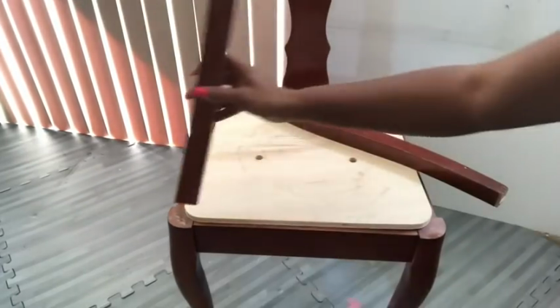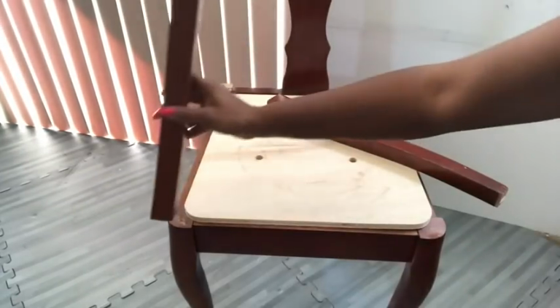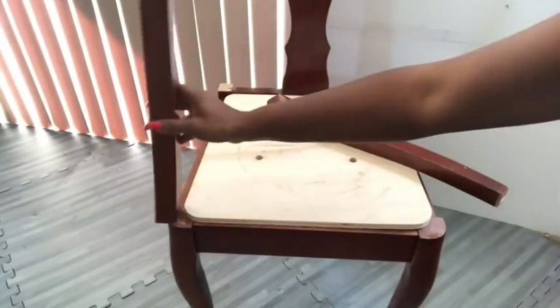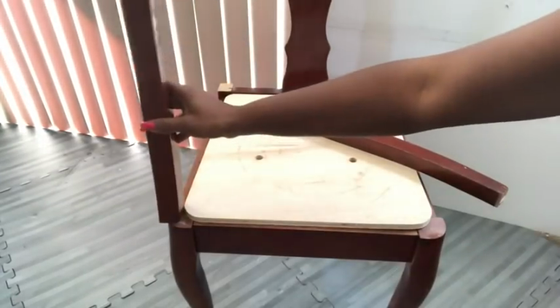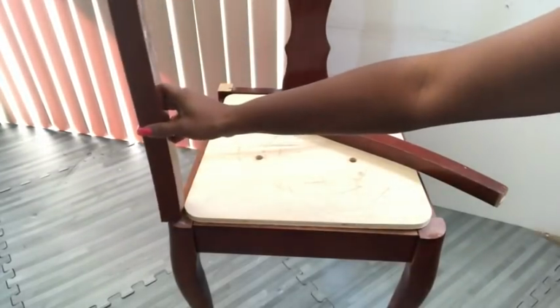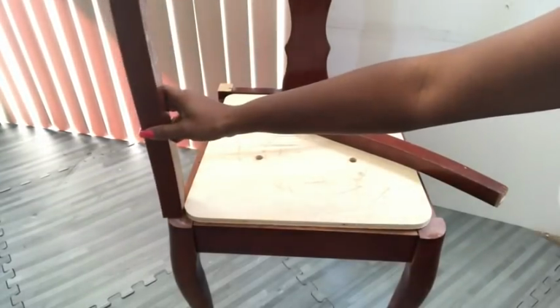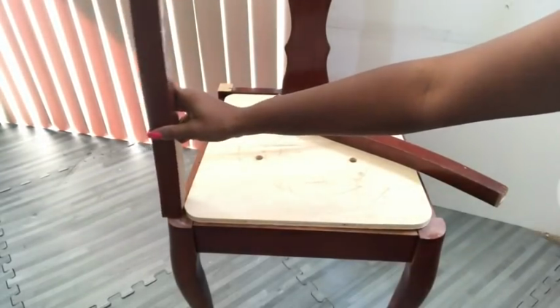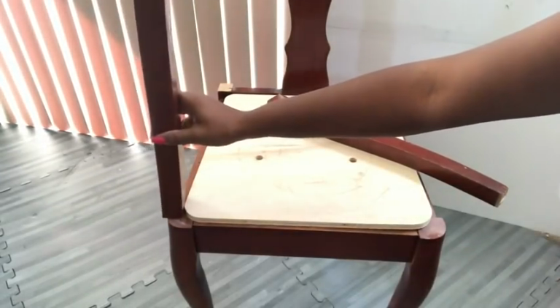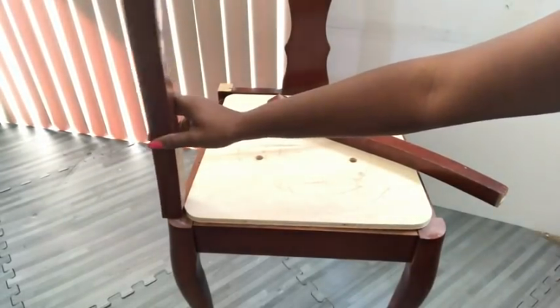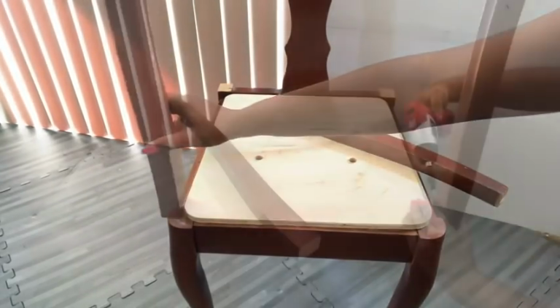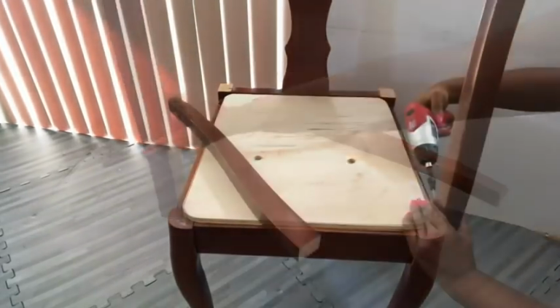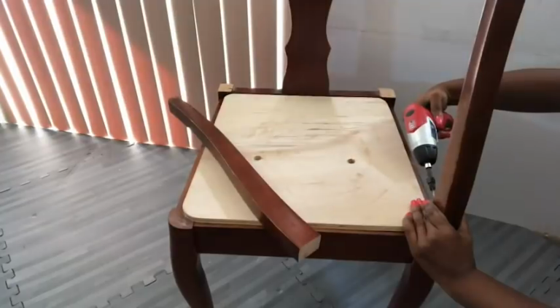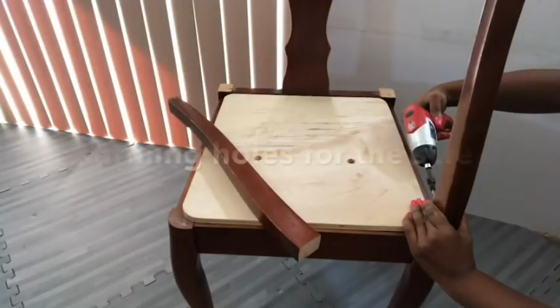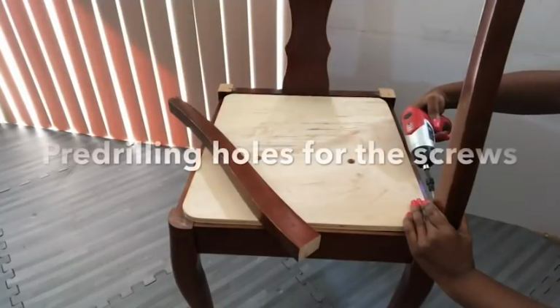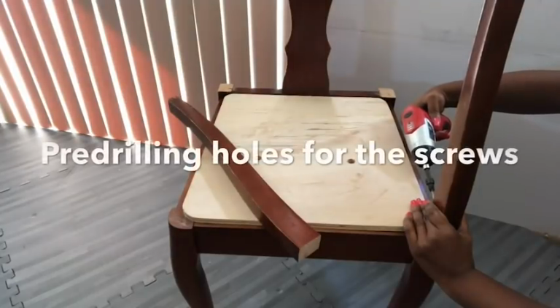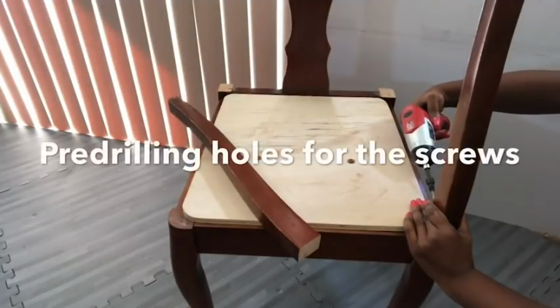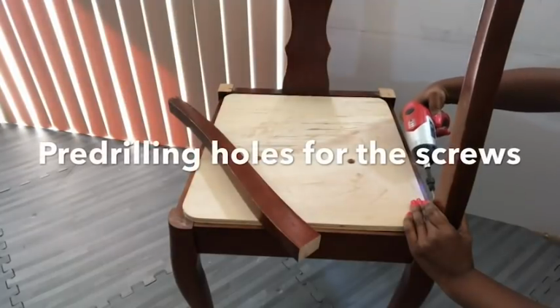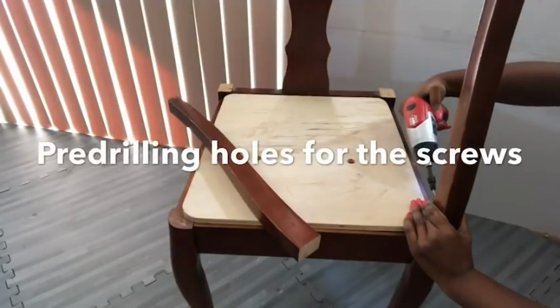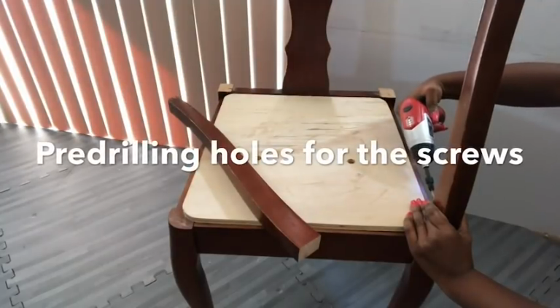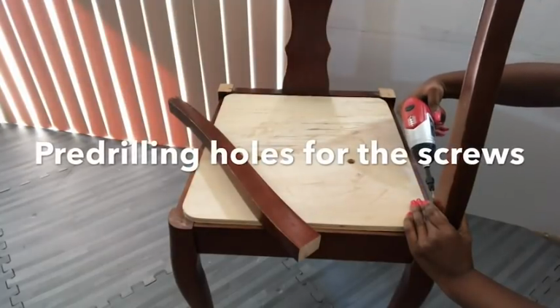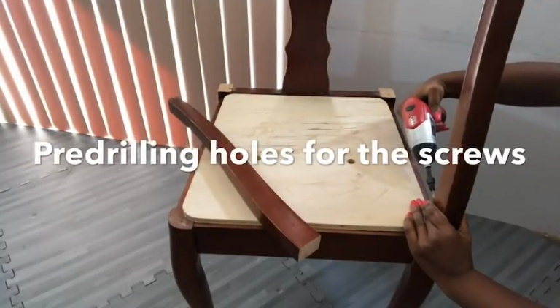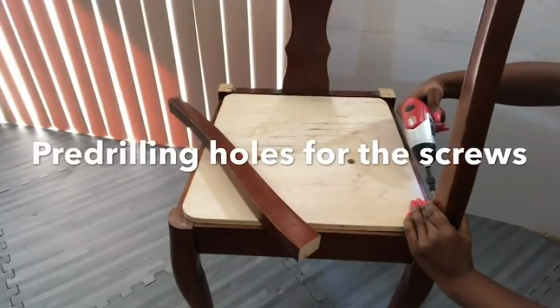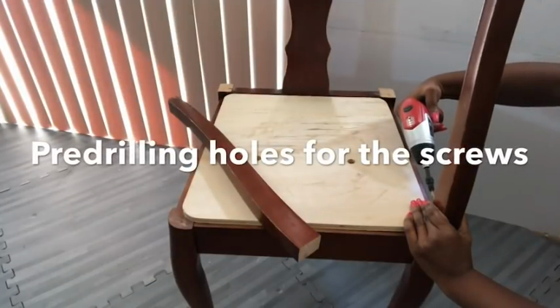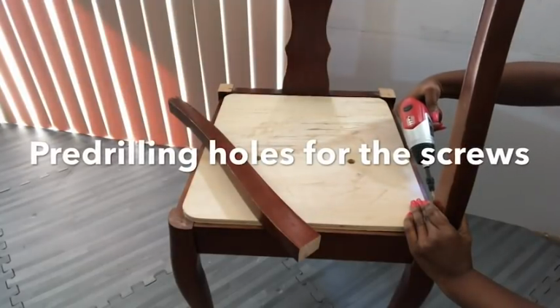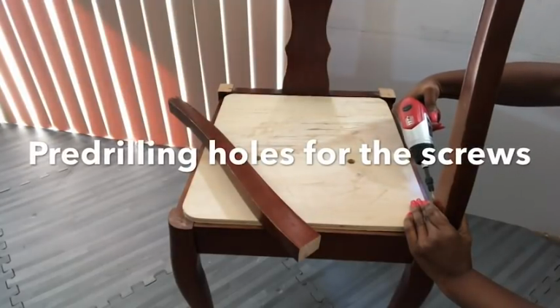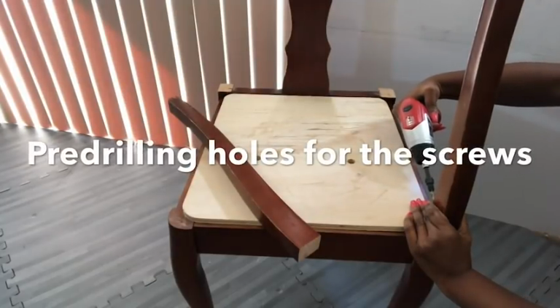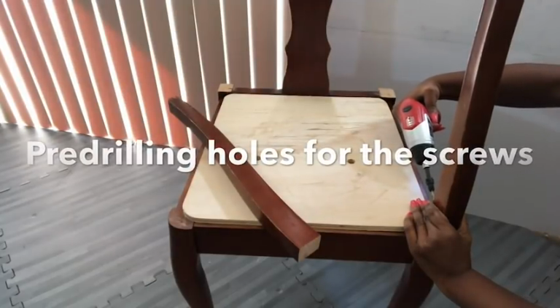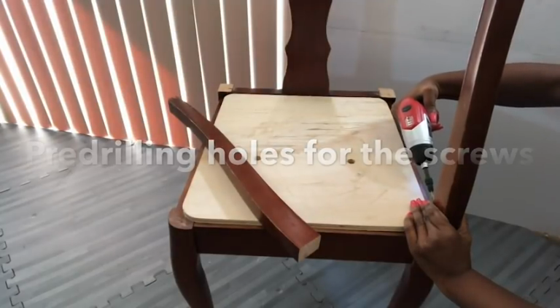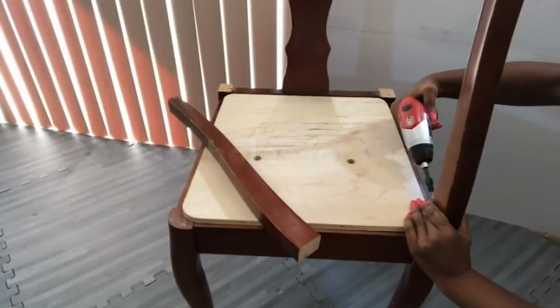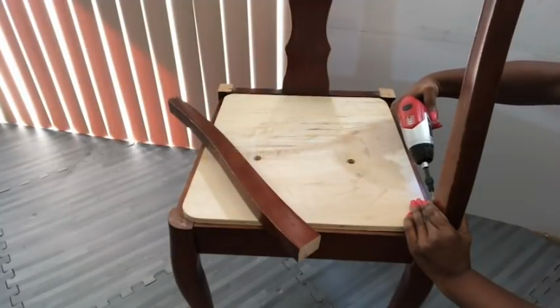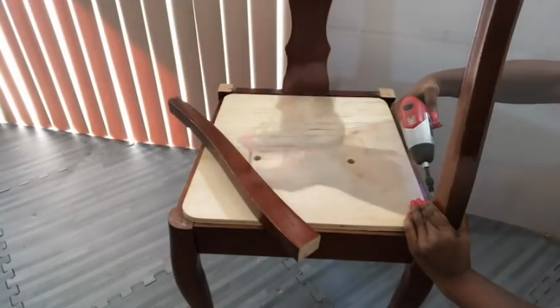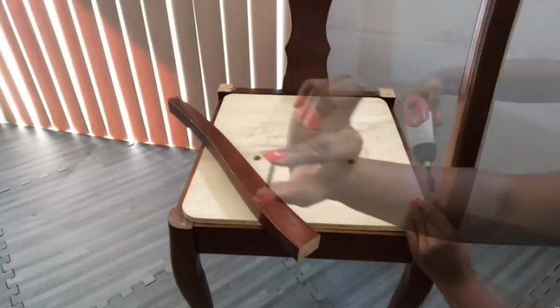The next thing I did was to pre-drill holes and use screws, wood glue, and a drill gun to attach the wood to the chair.